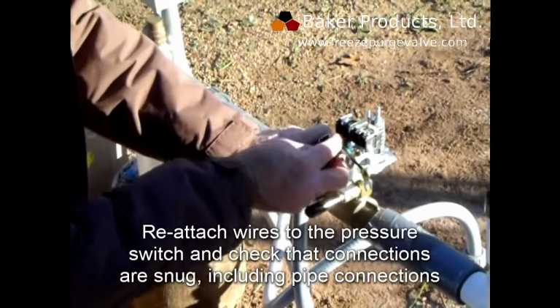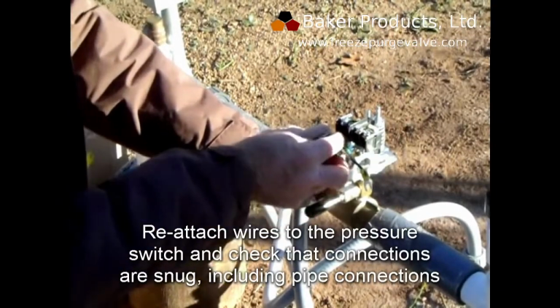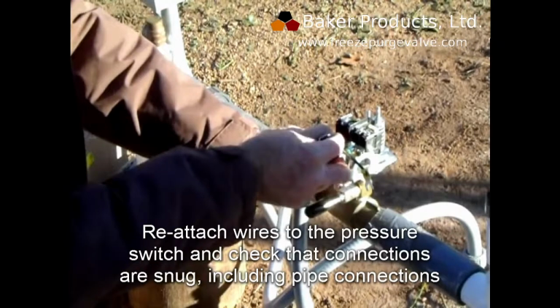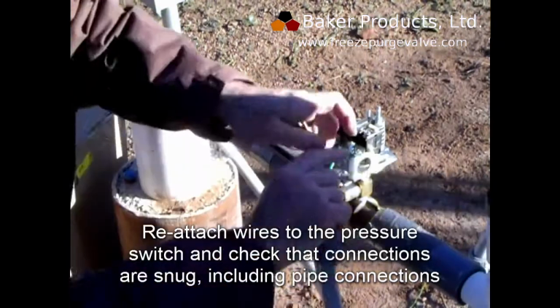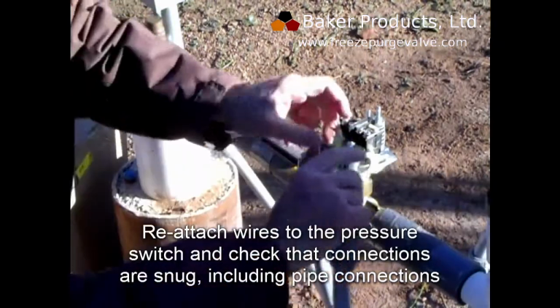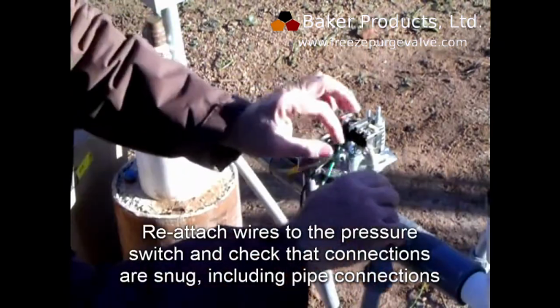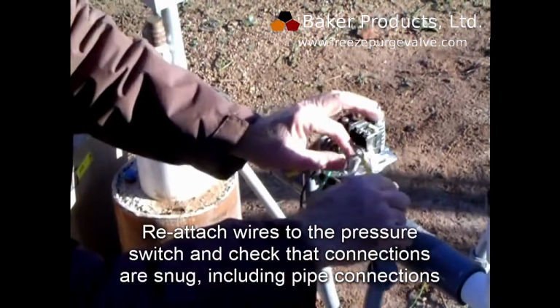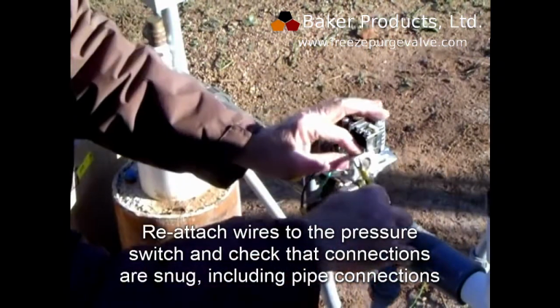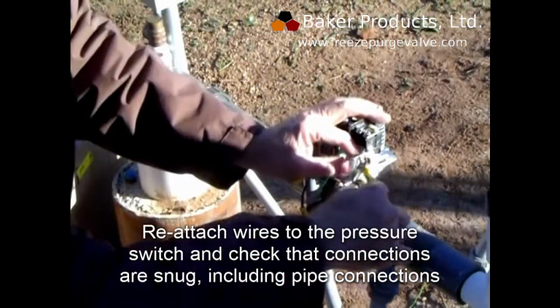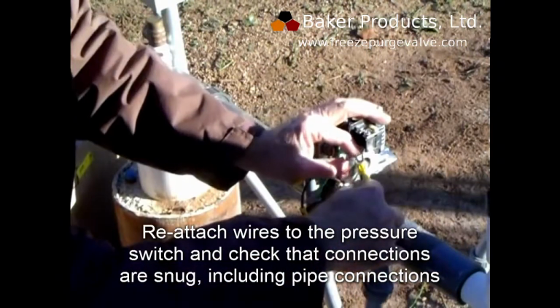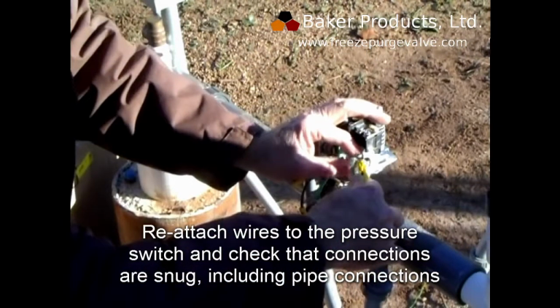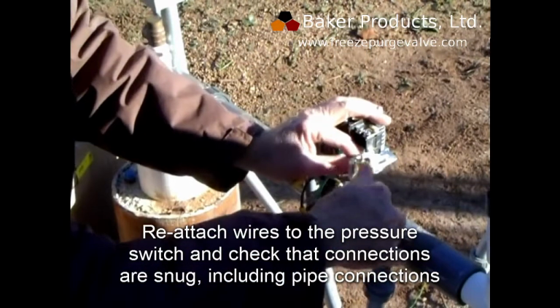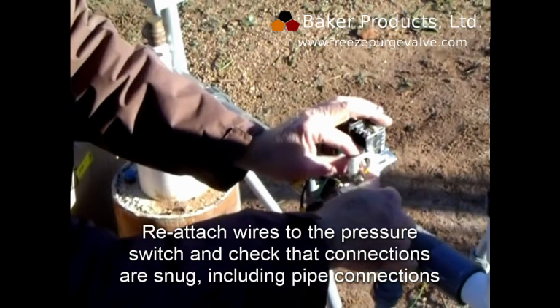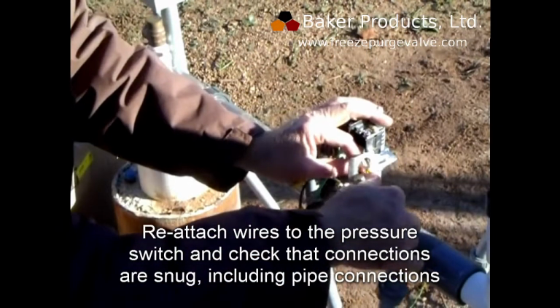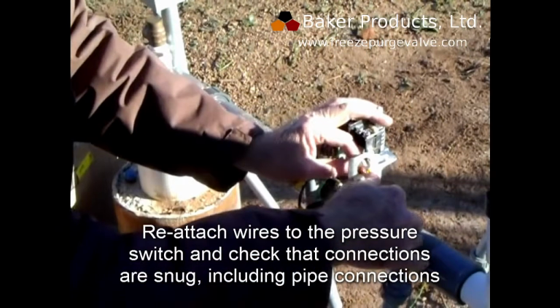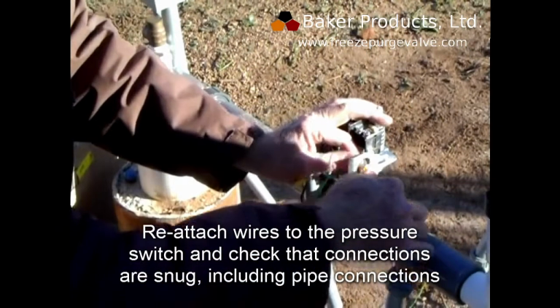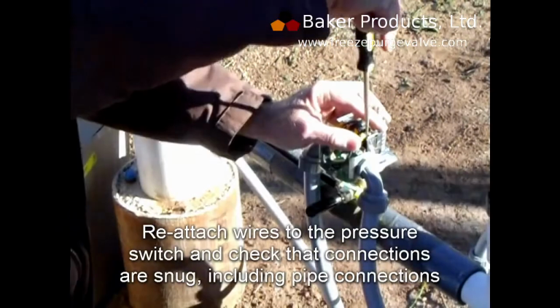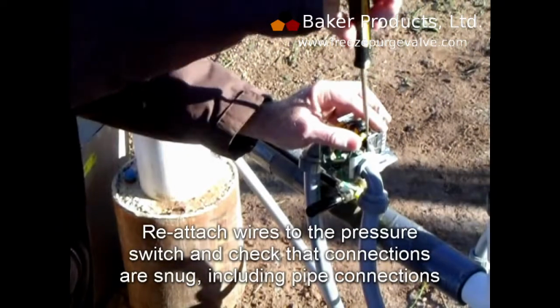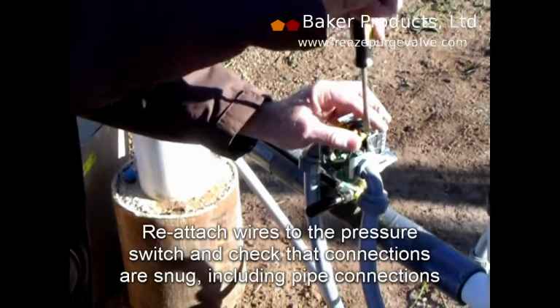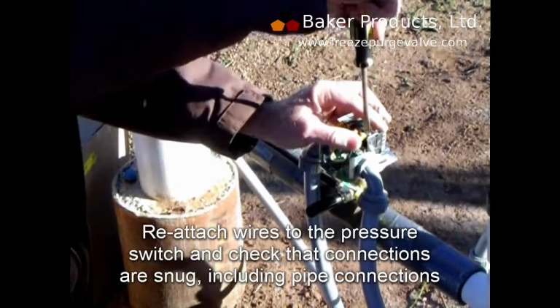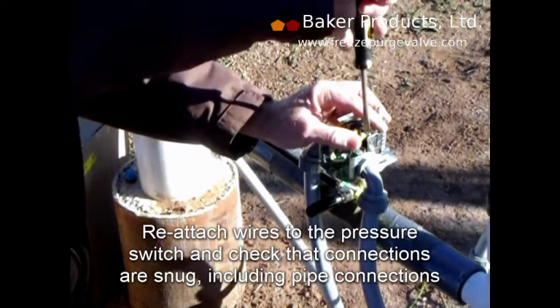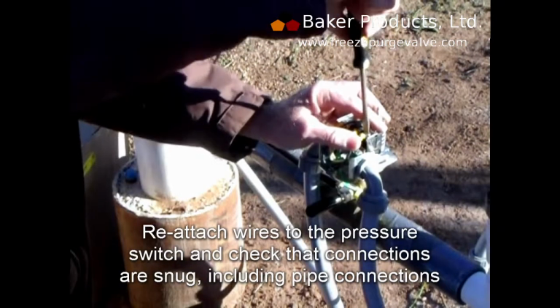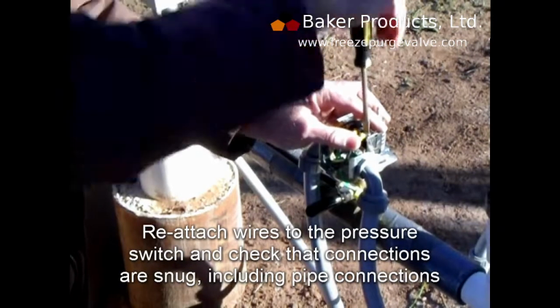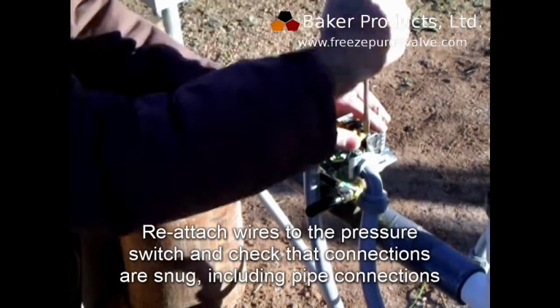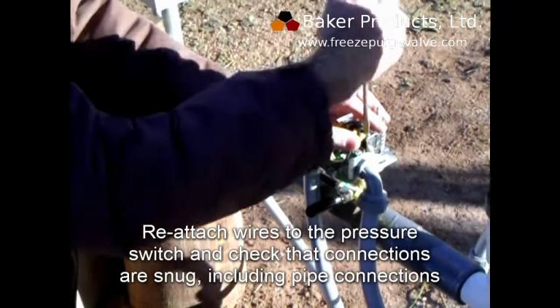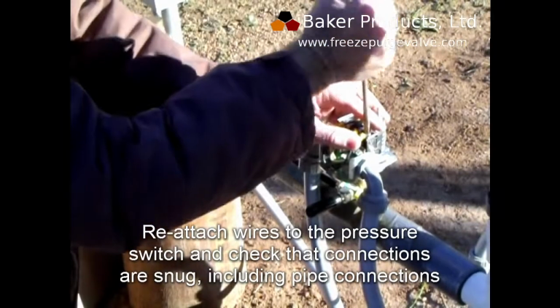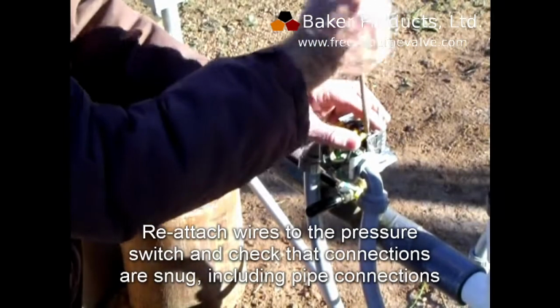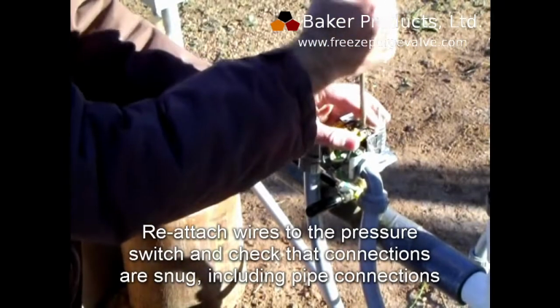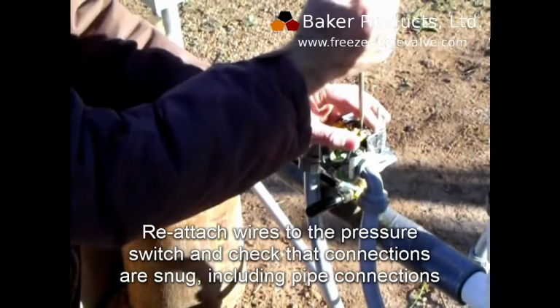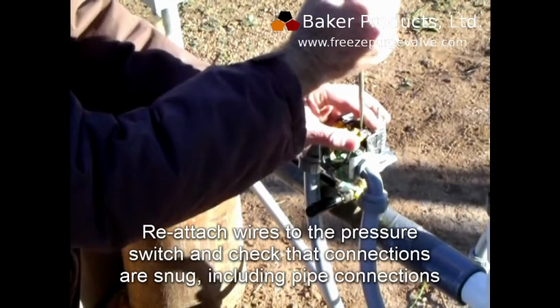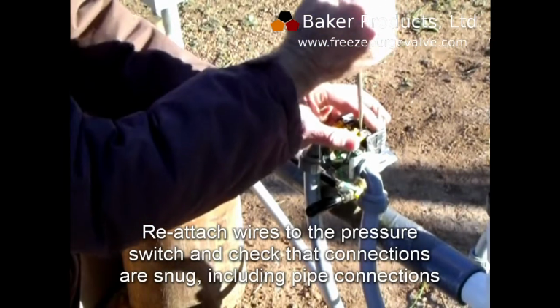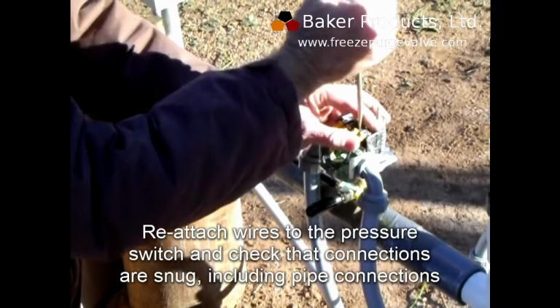Reattach wires to the pressure switch and check that the connections are snug, including the pipe connections.